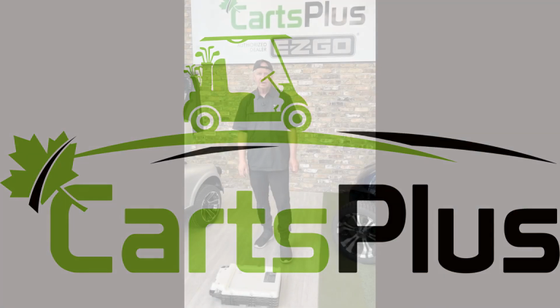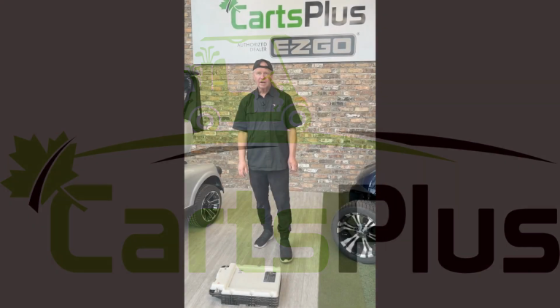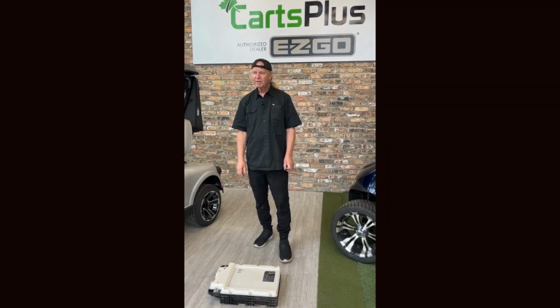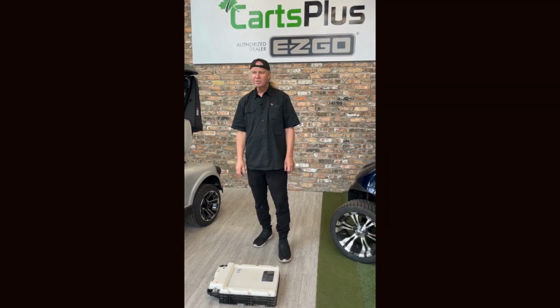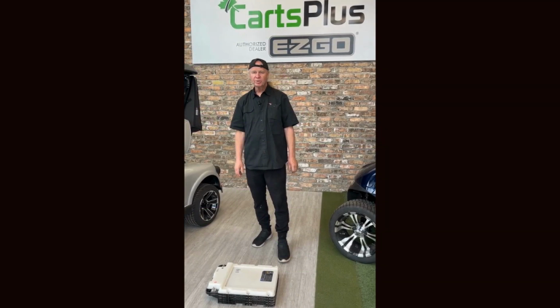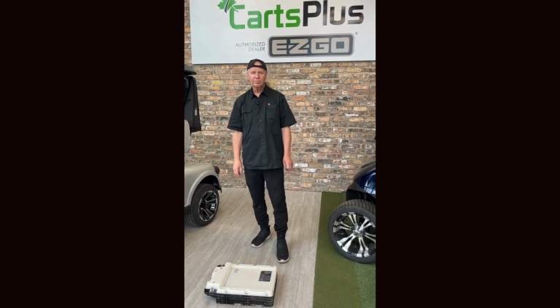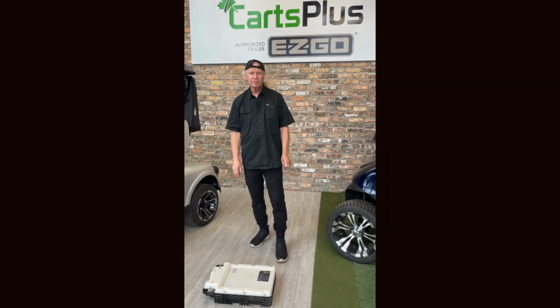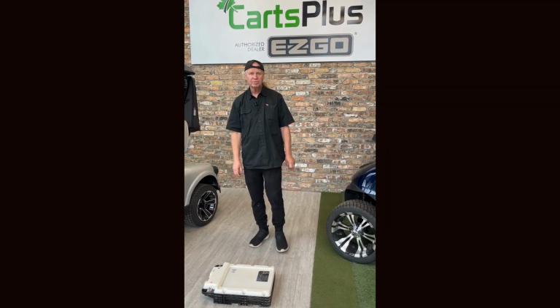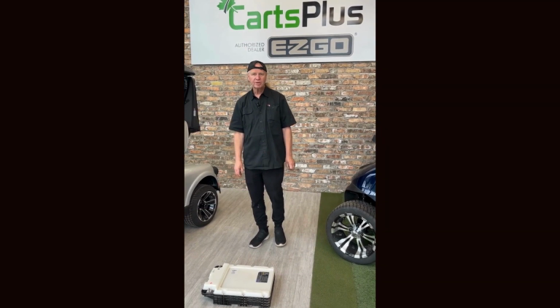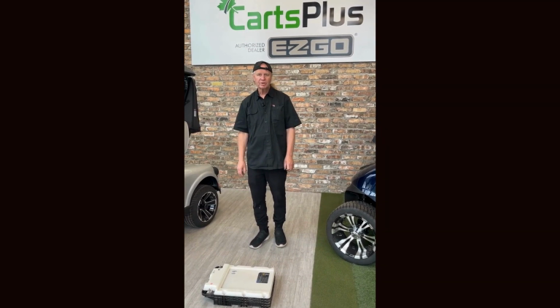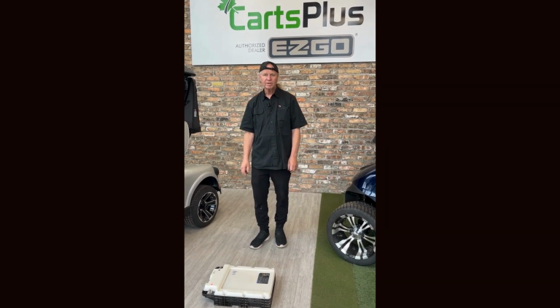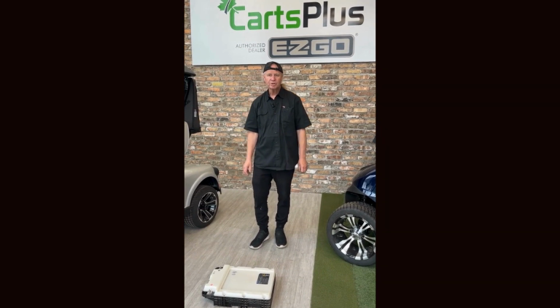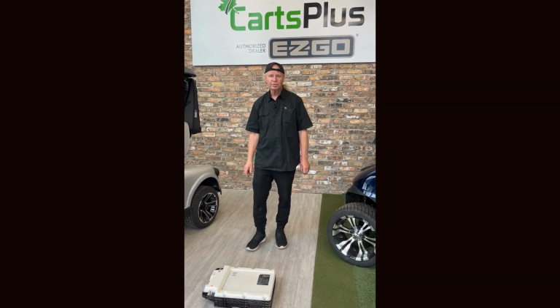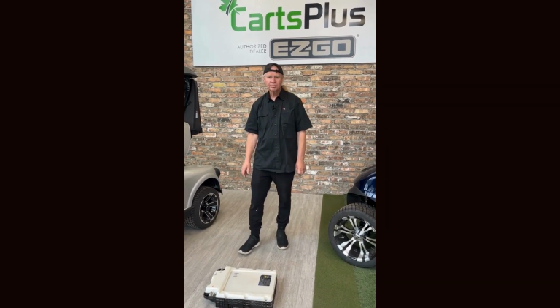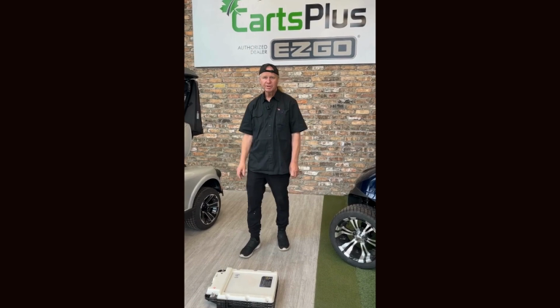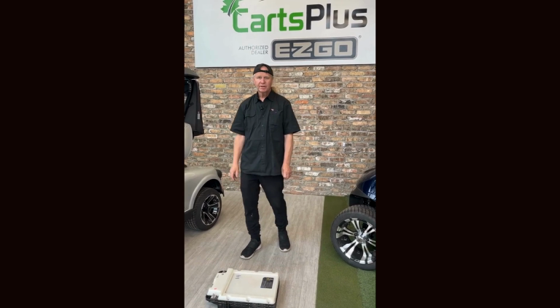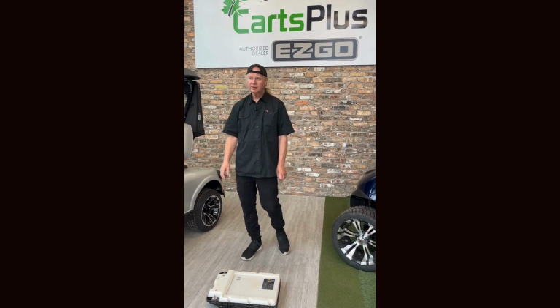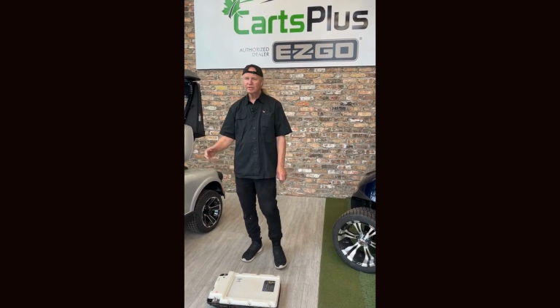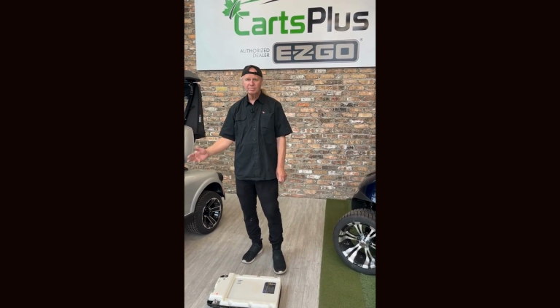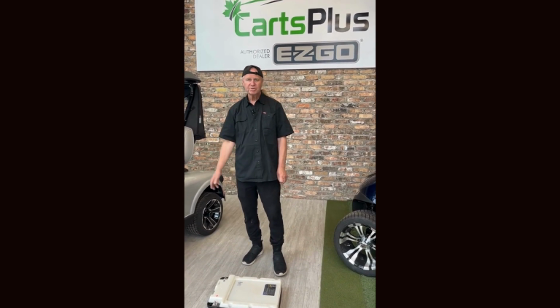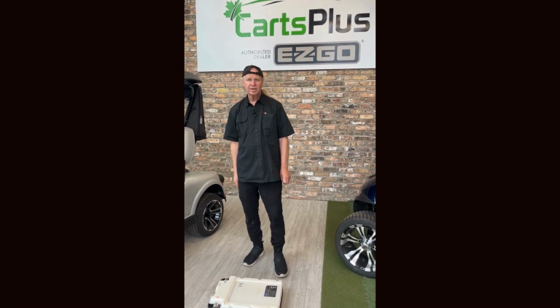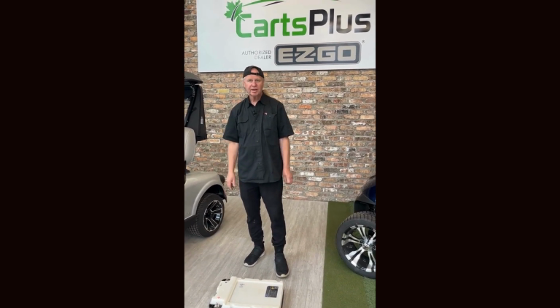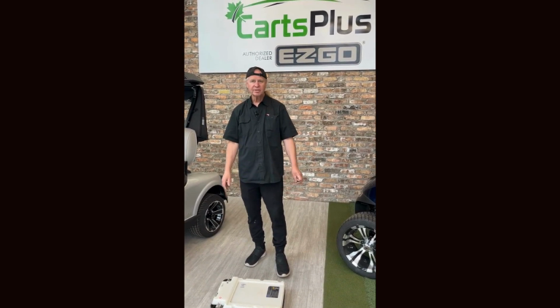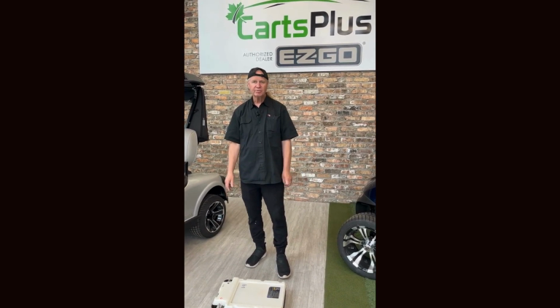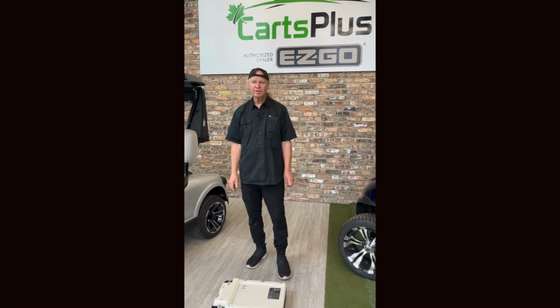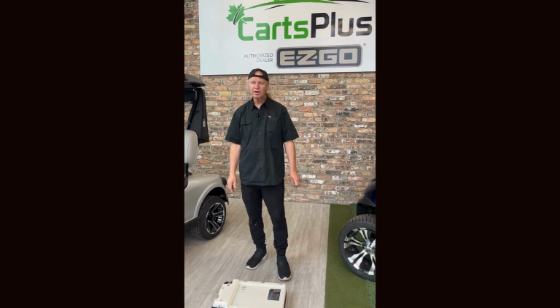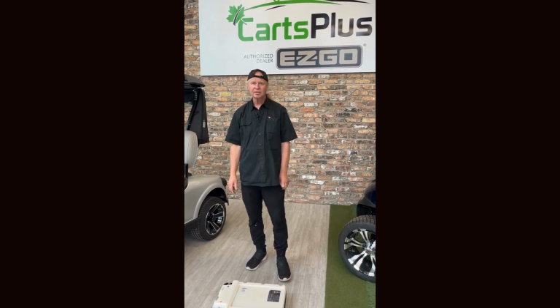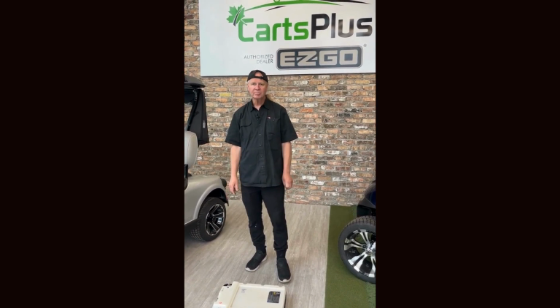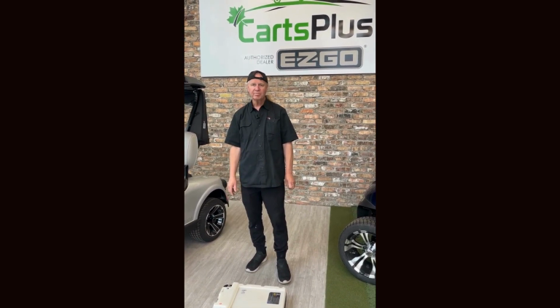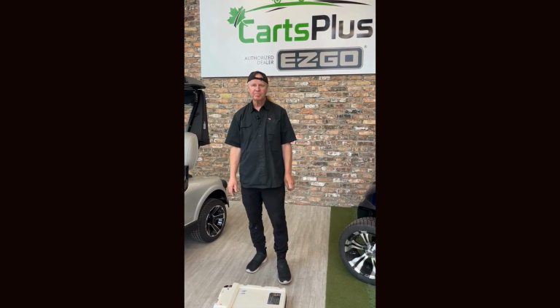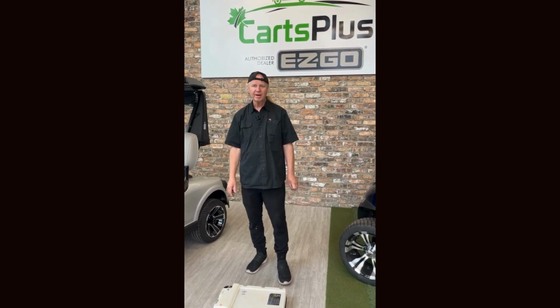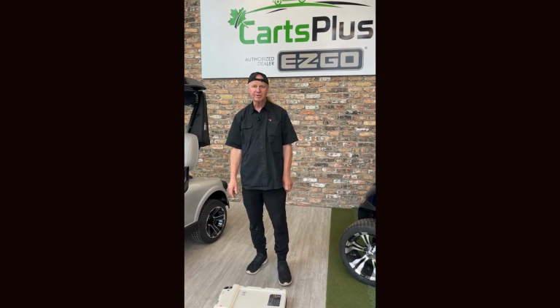Hi, my name is Erwin. Welcome to the Carts Plus showroom here in Kelowna, BC. Today we're going to talk a little bit about batteries.